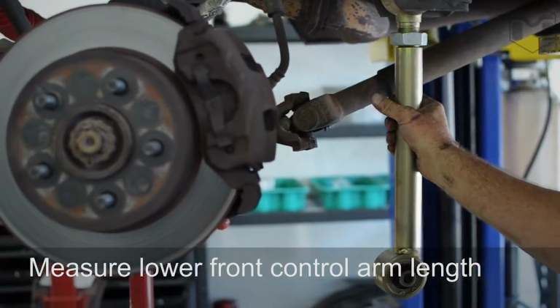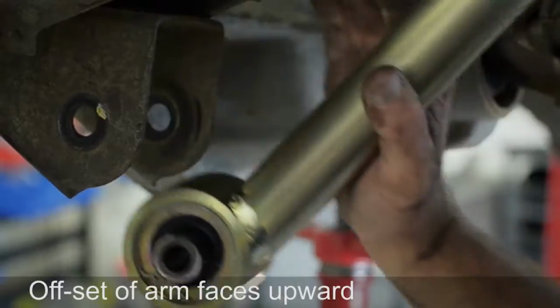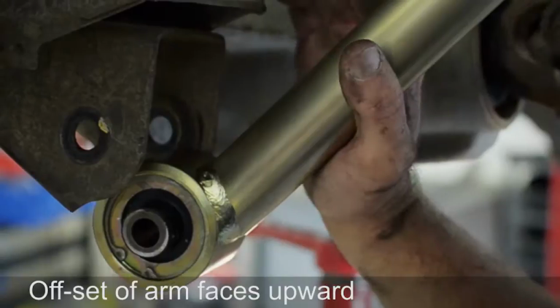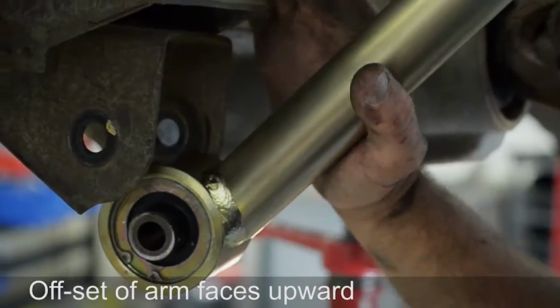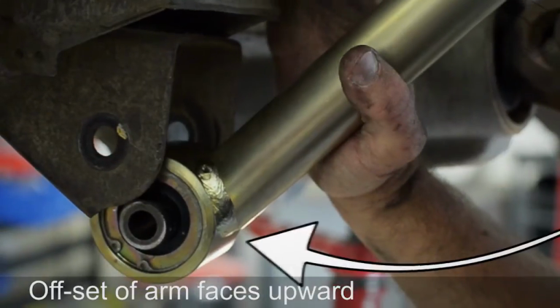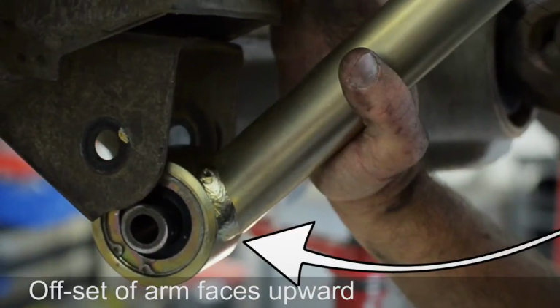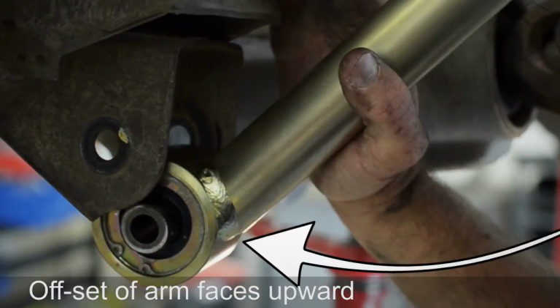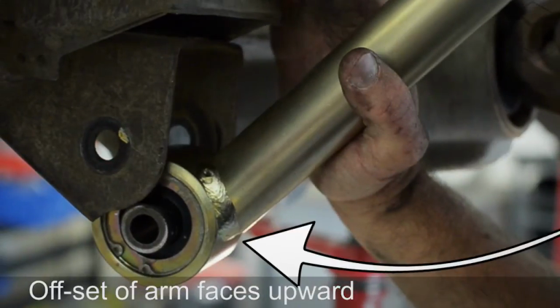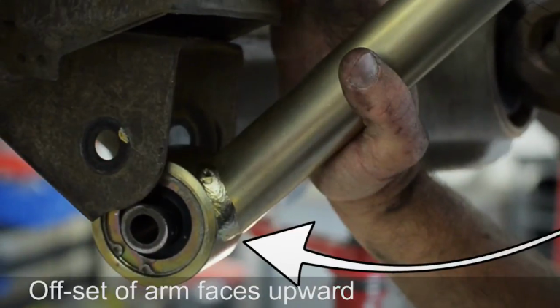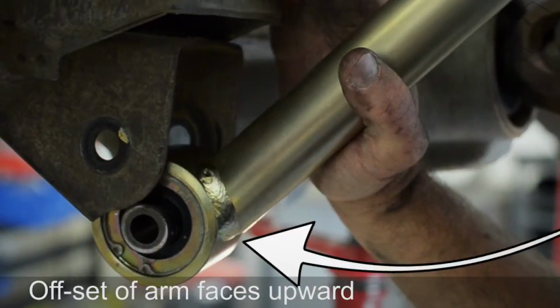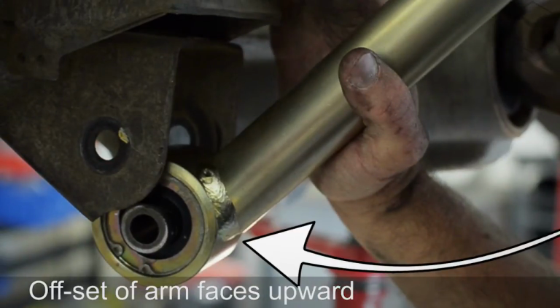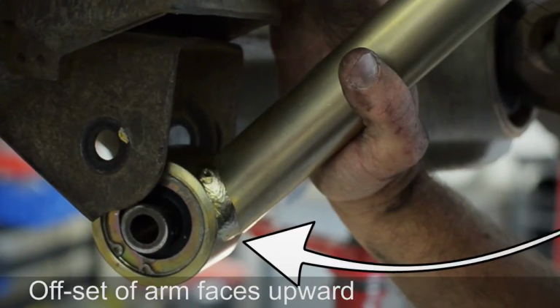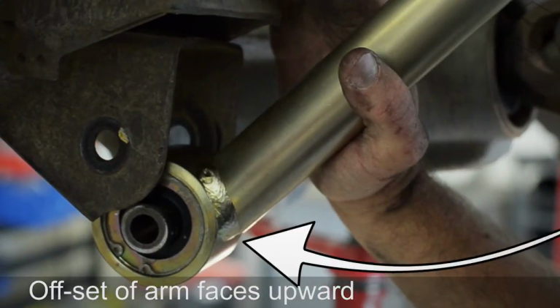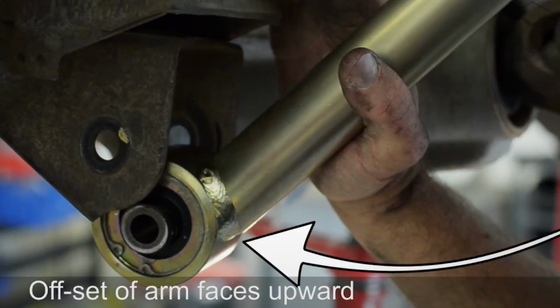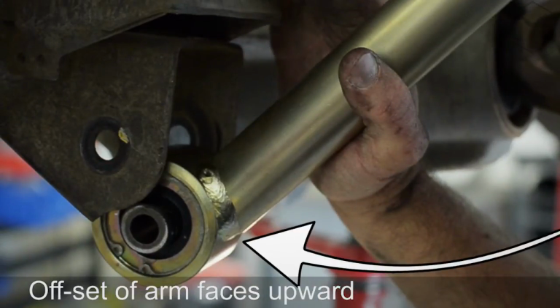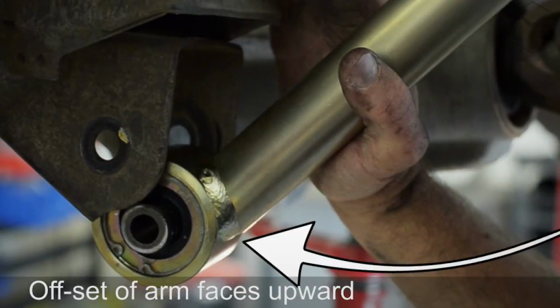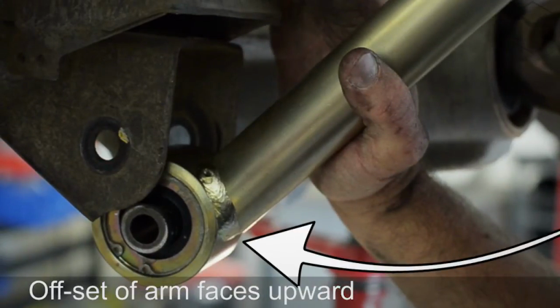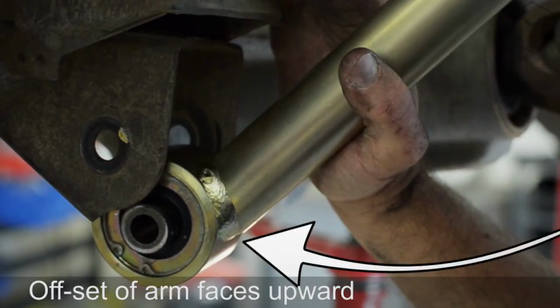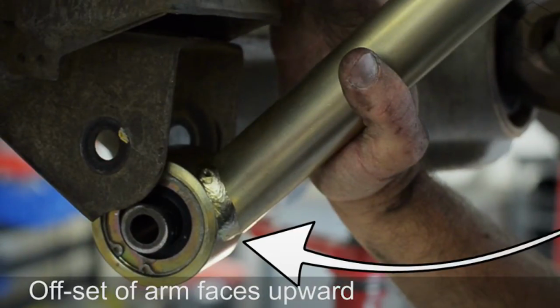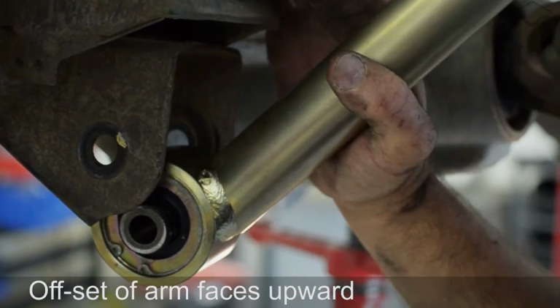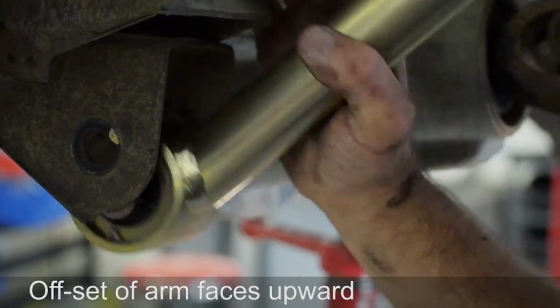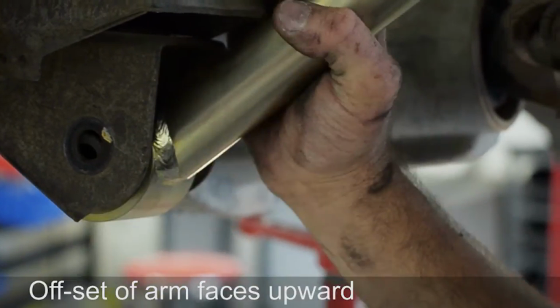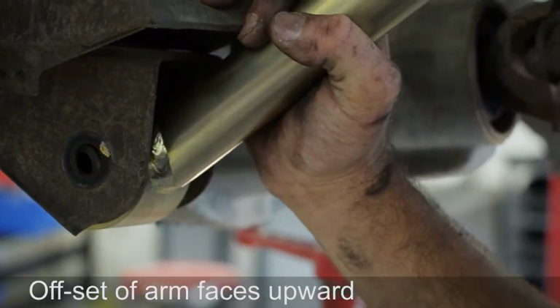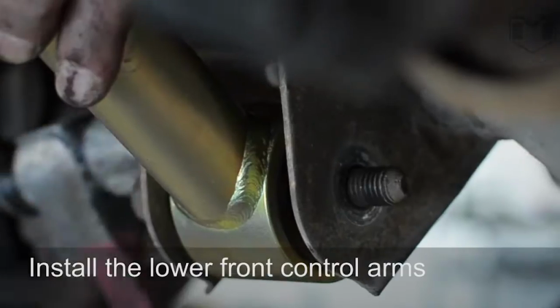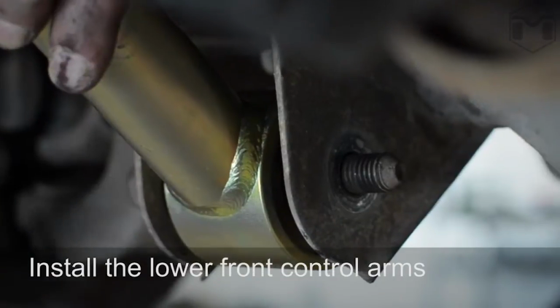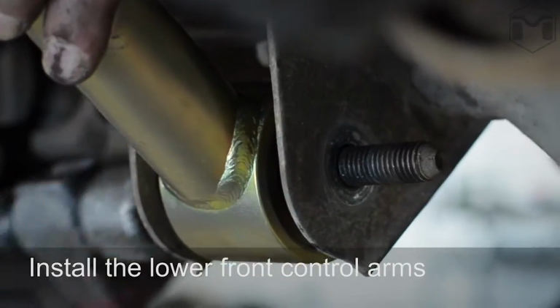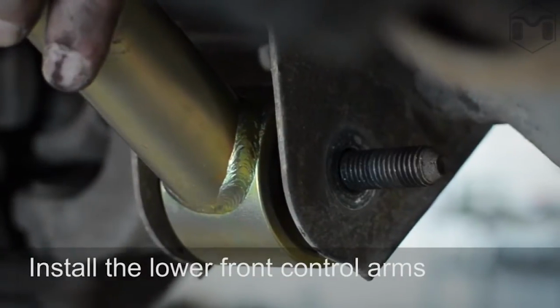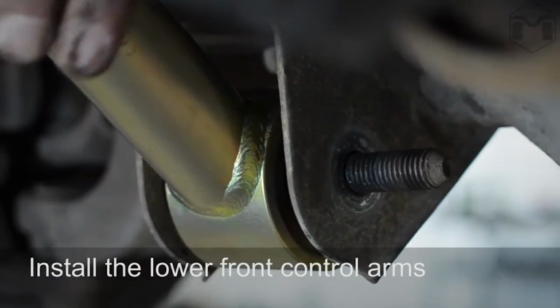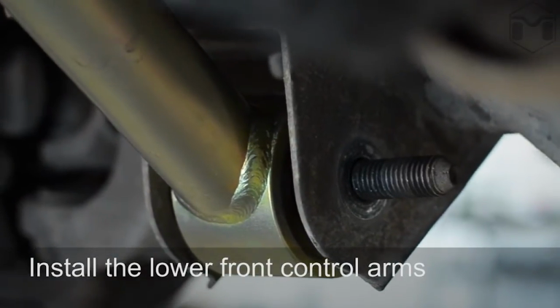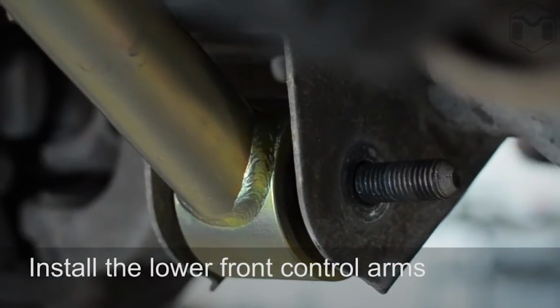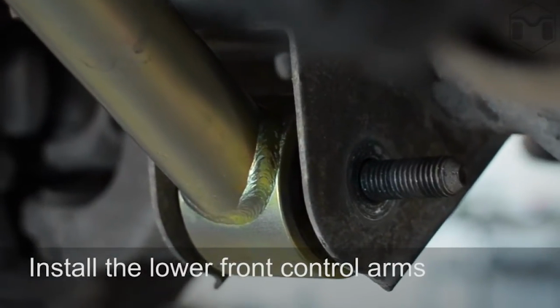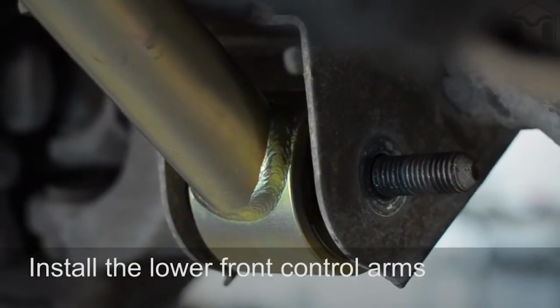Be sure that when installing the control arms, the offset of the joint is placed in the upward direction into the bracket, with the control arm closer to the ground.